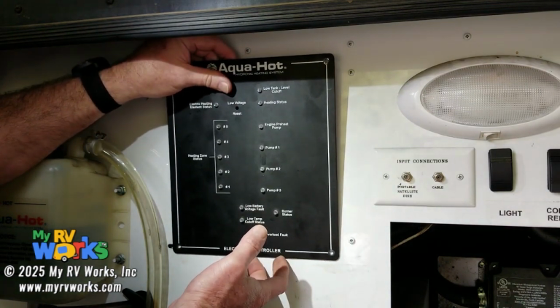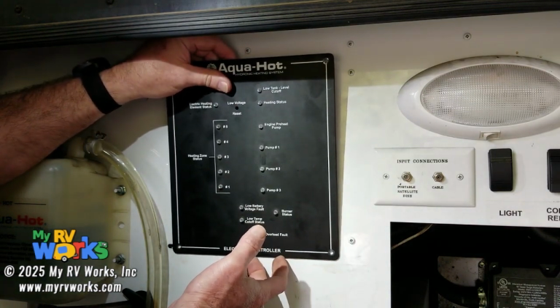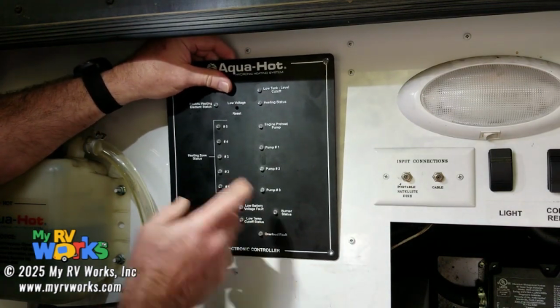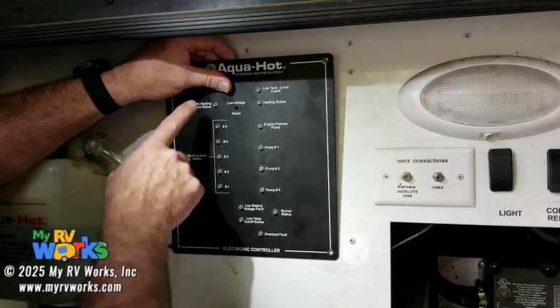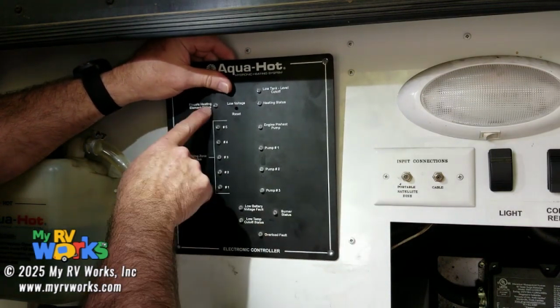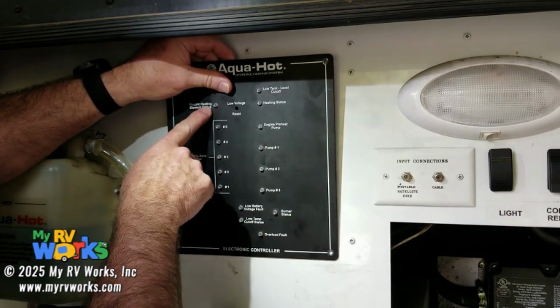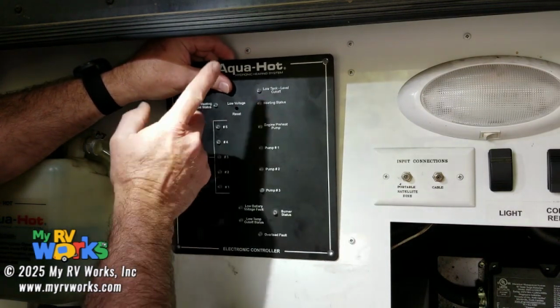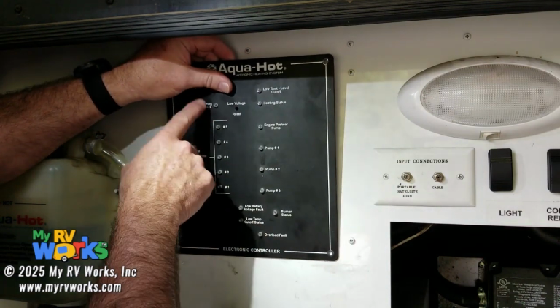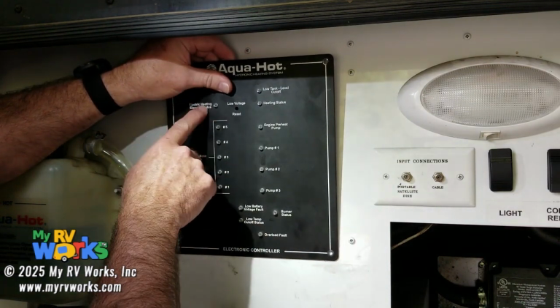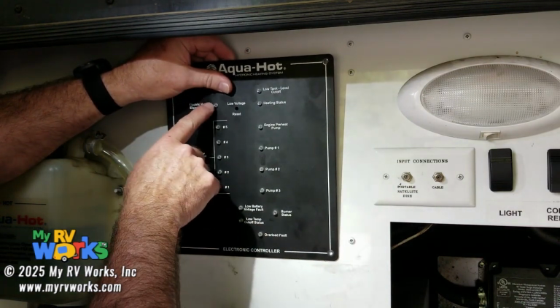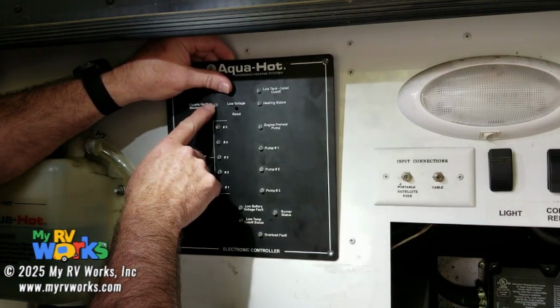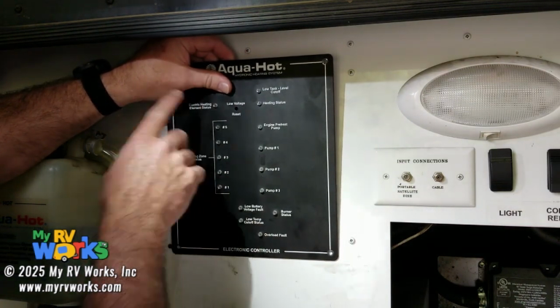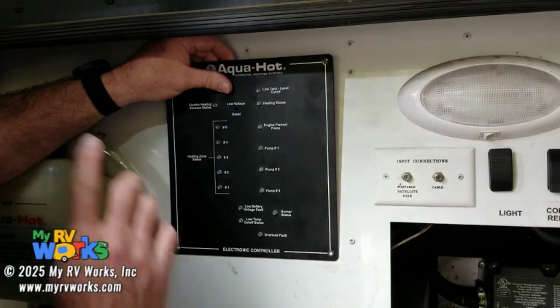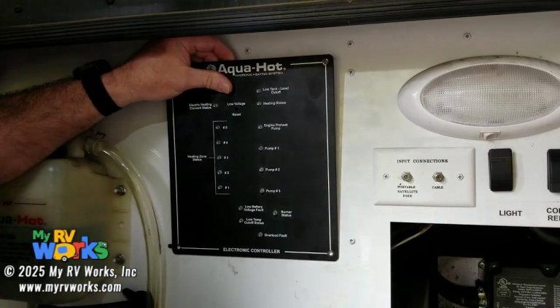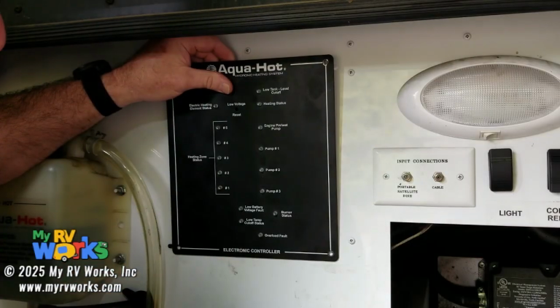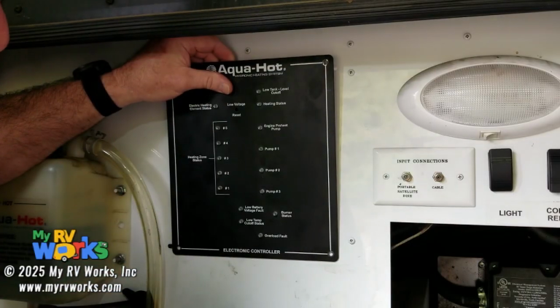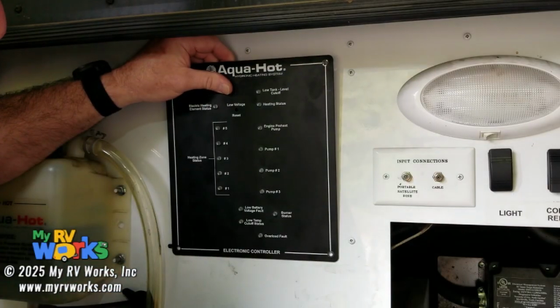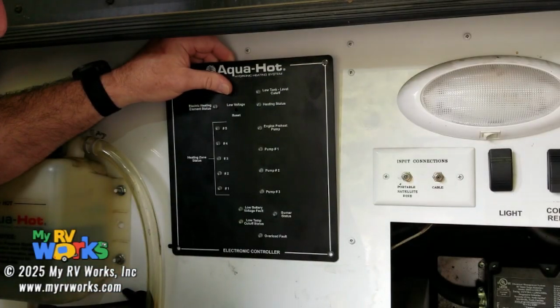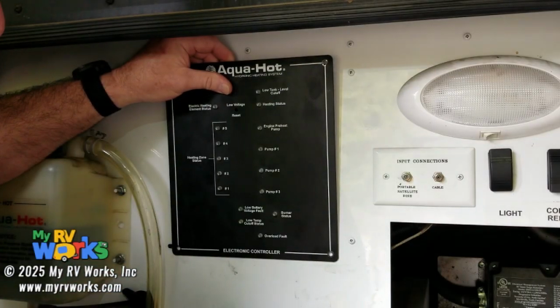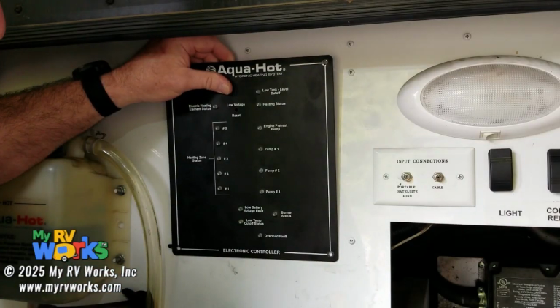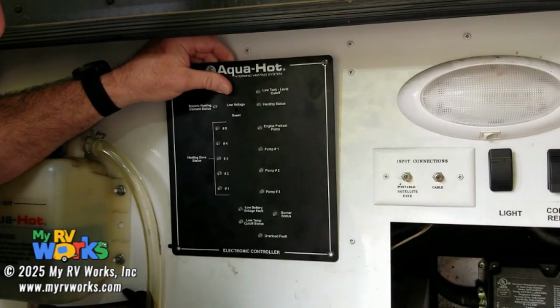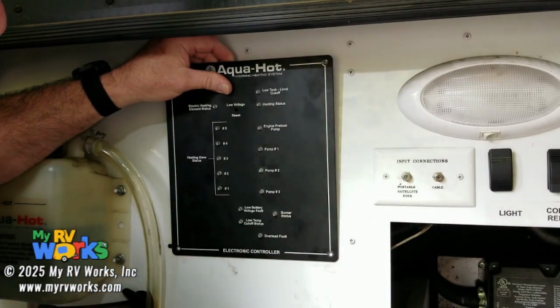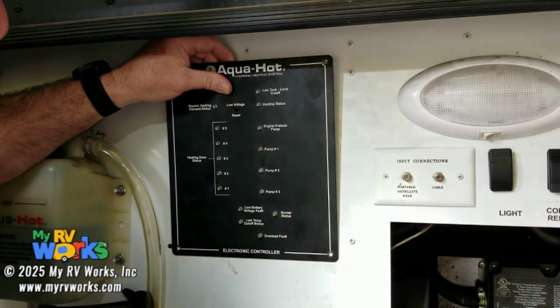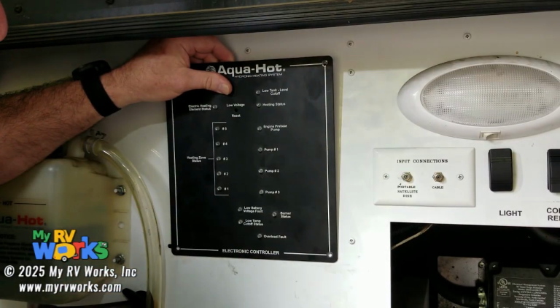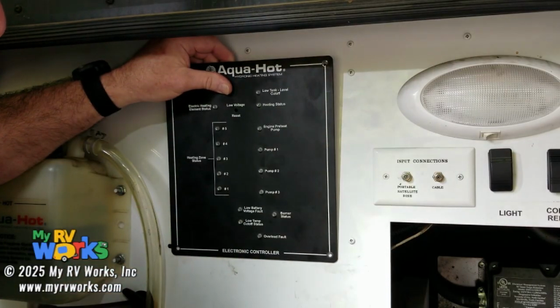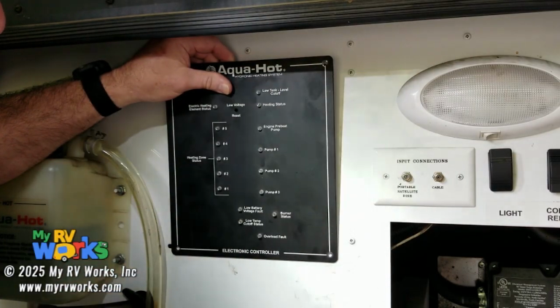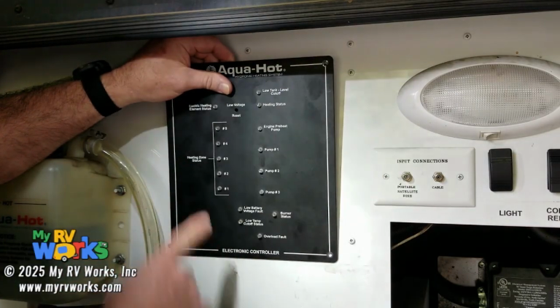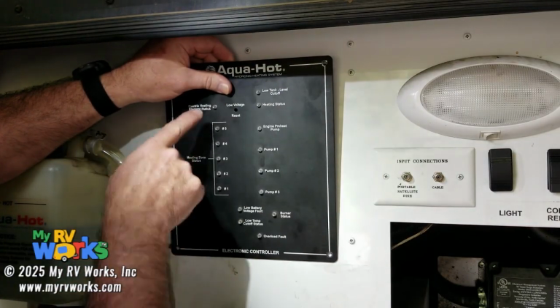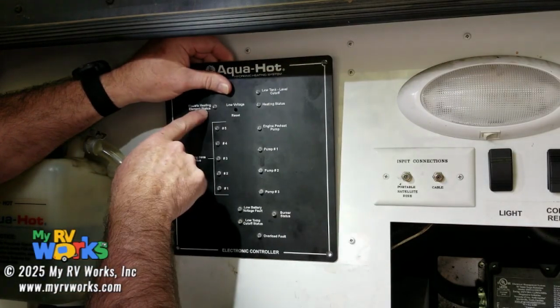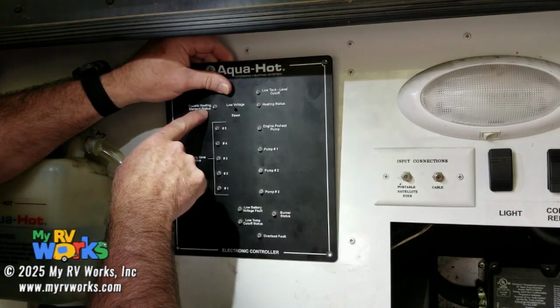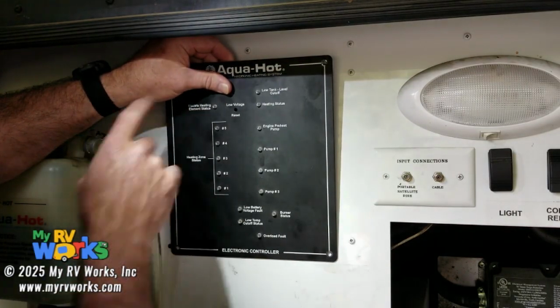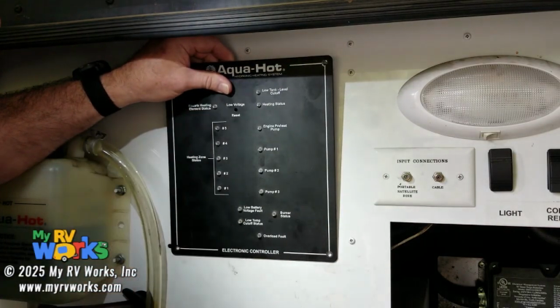The heating element is basically secondary heat. You're not going to be able to take a long, hot shower on your heating element.